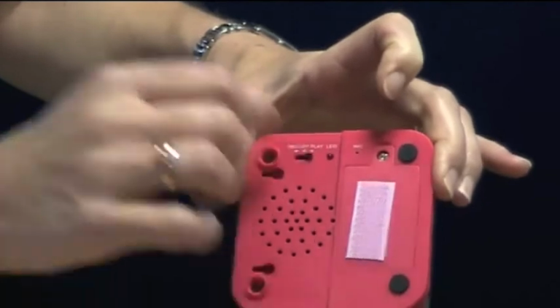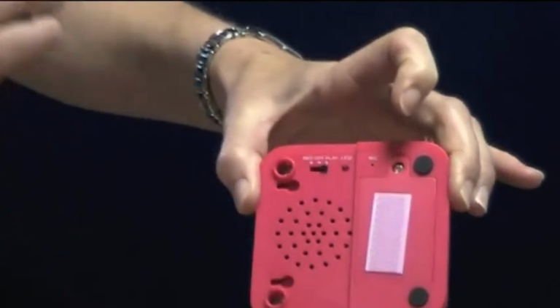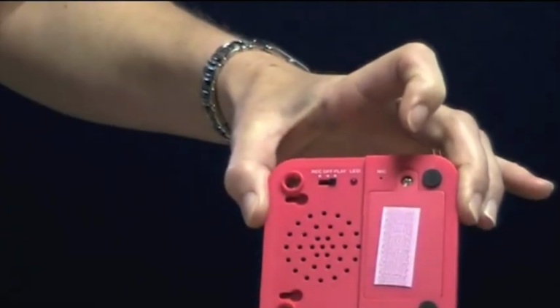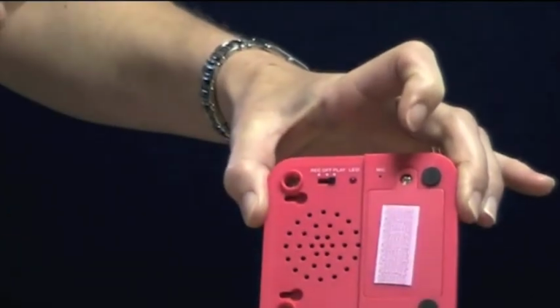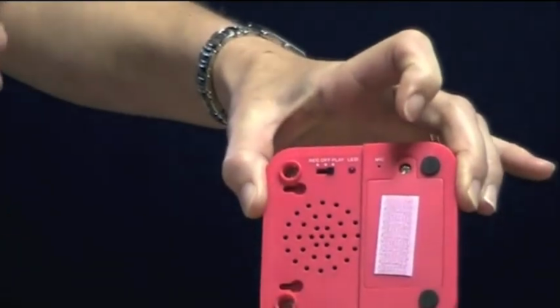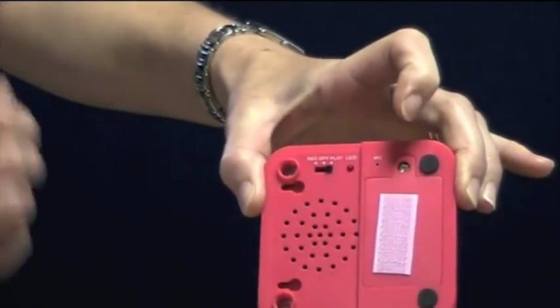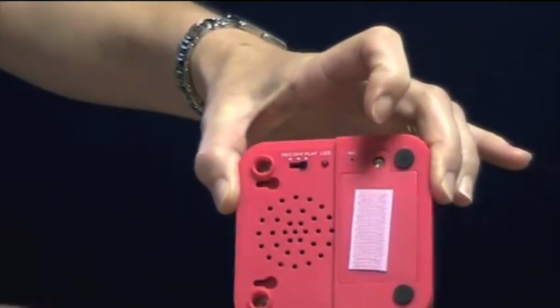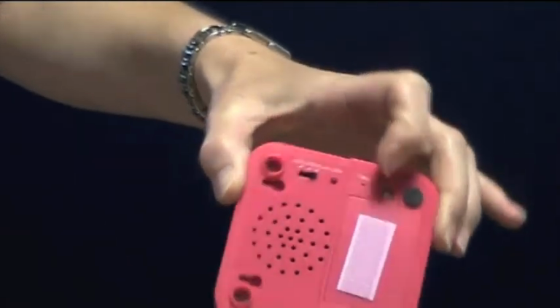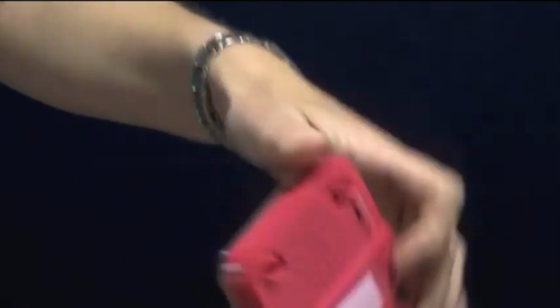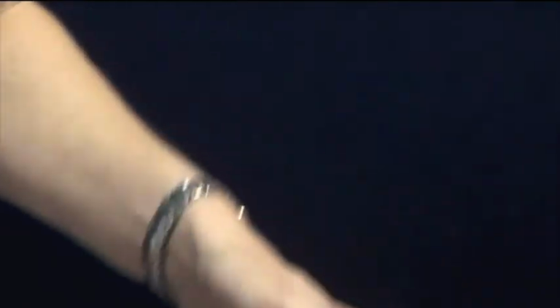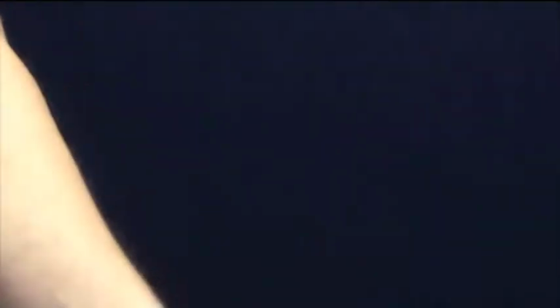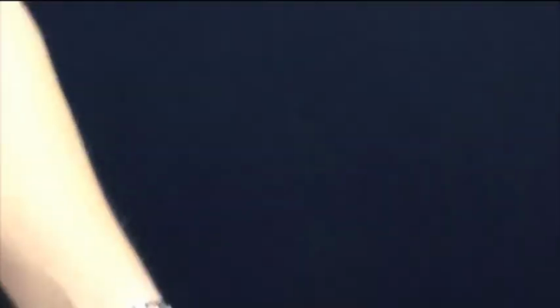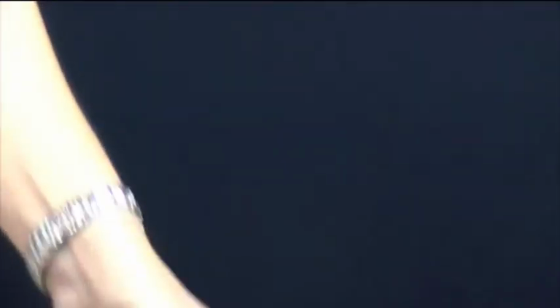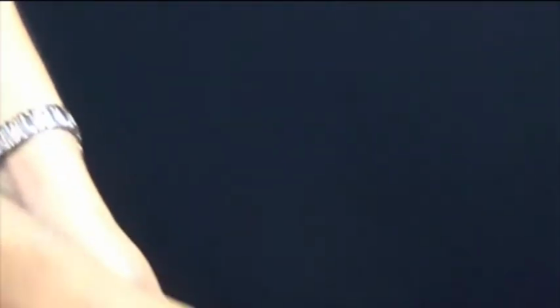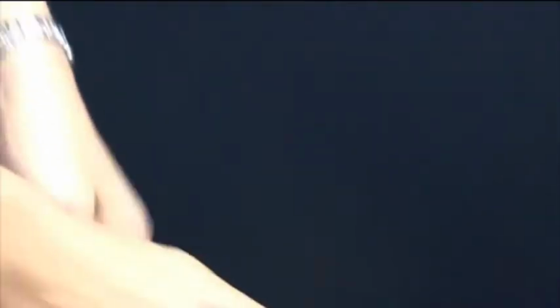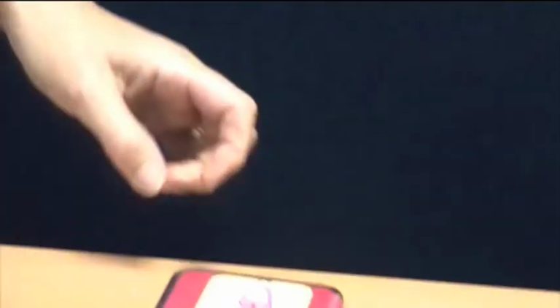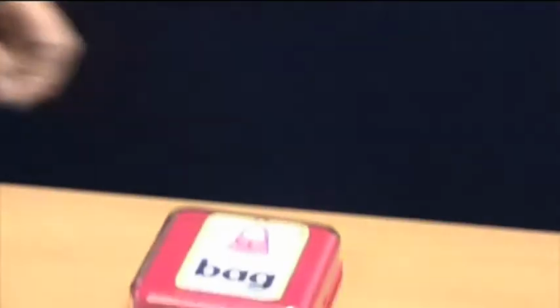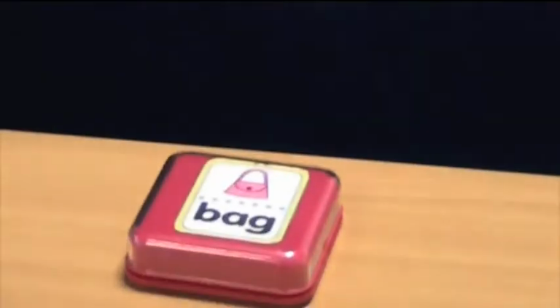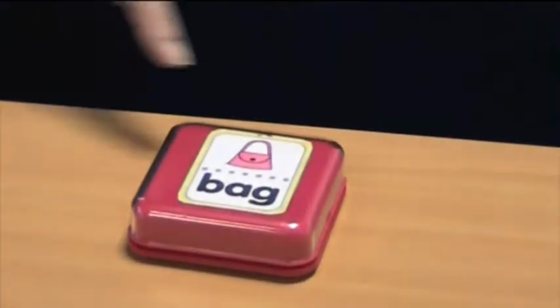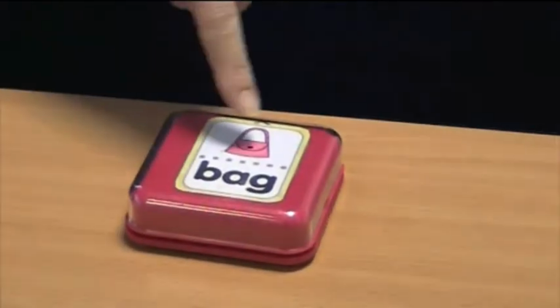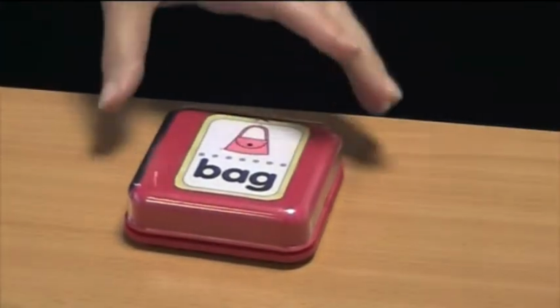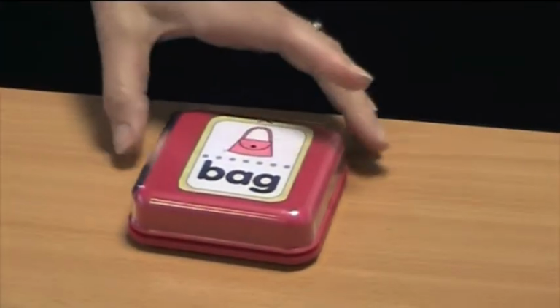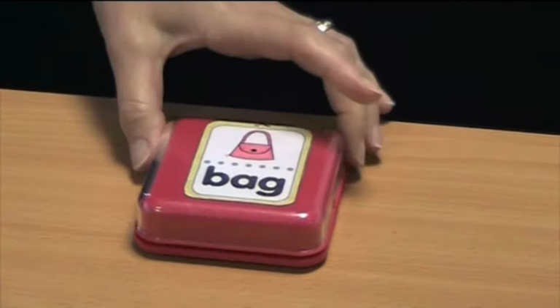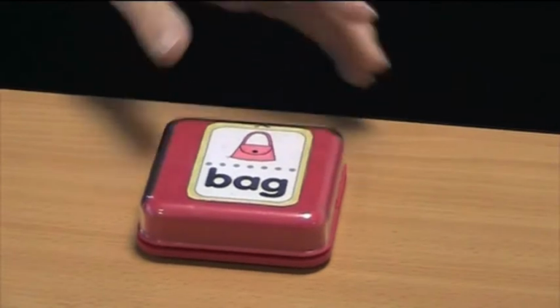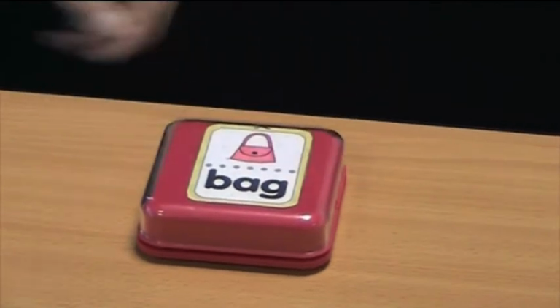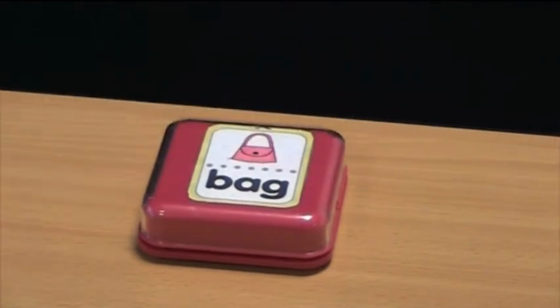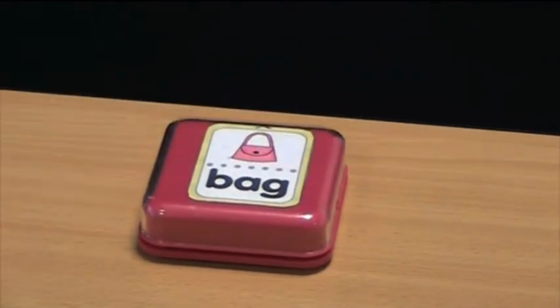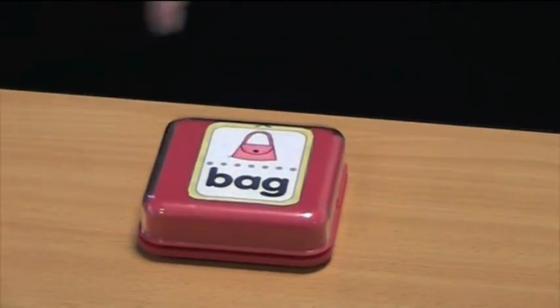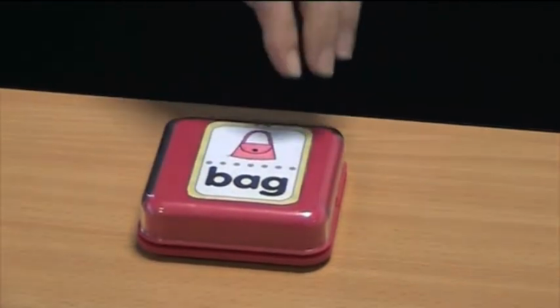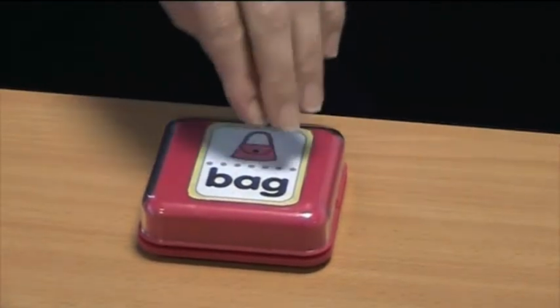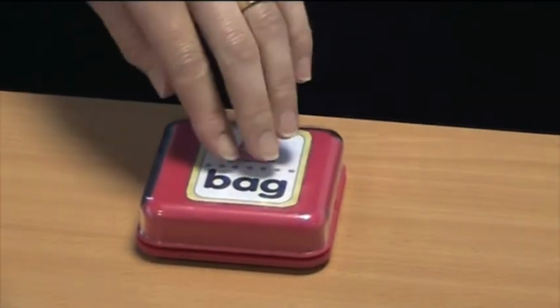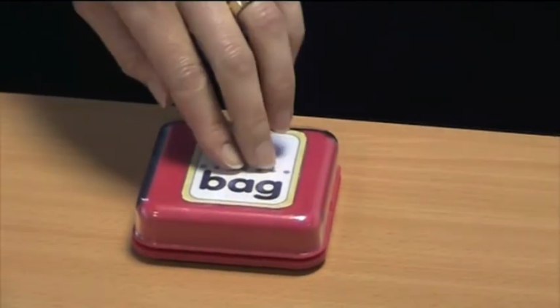Flick the button to play. Turn it over and simply touch the top of it when you want it to play back.